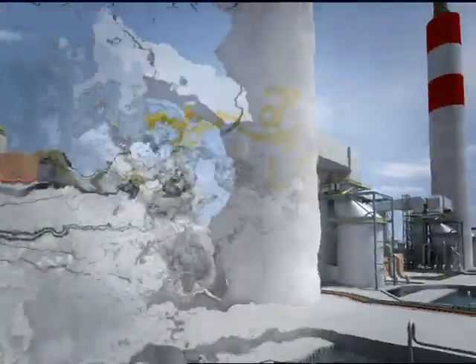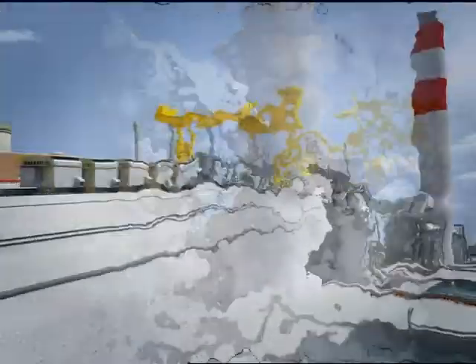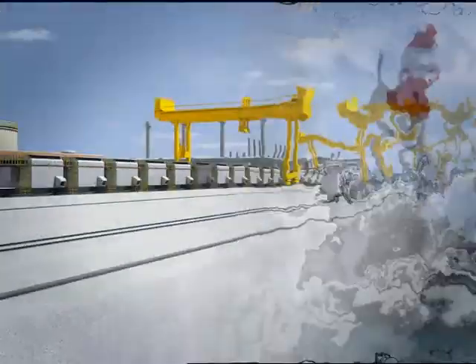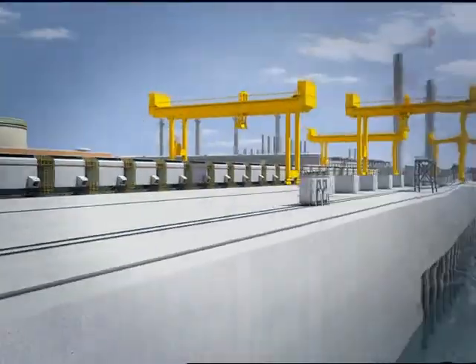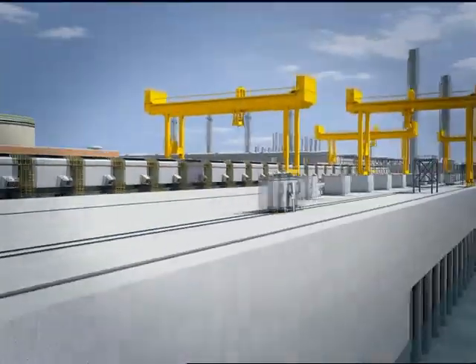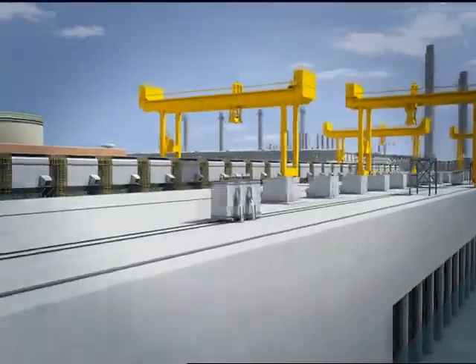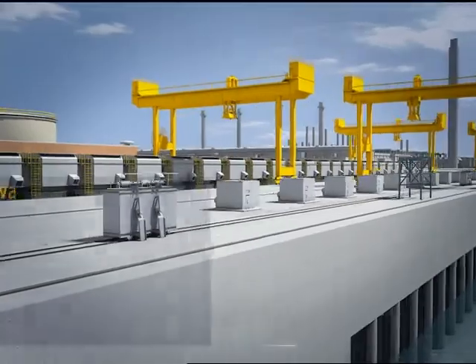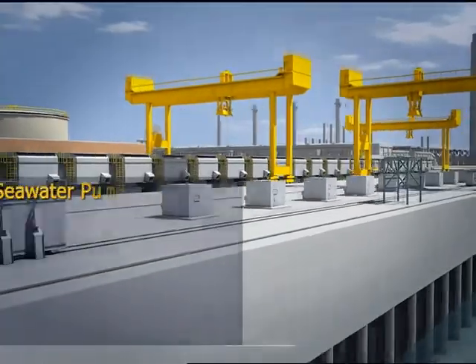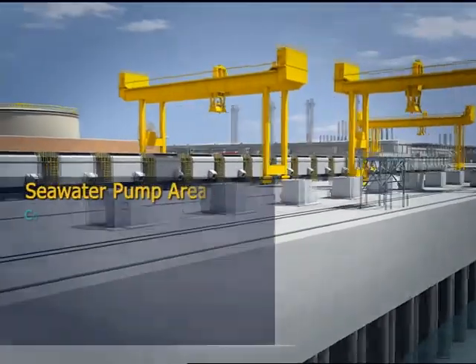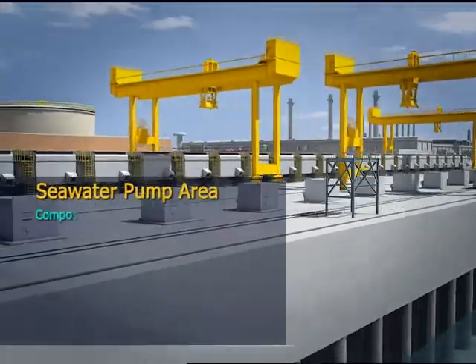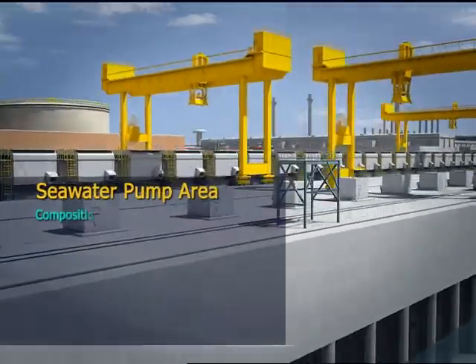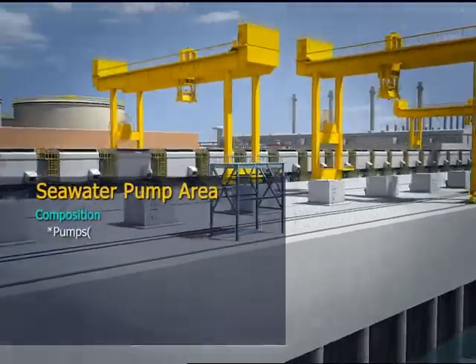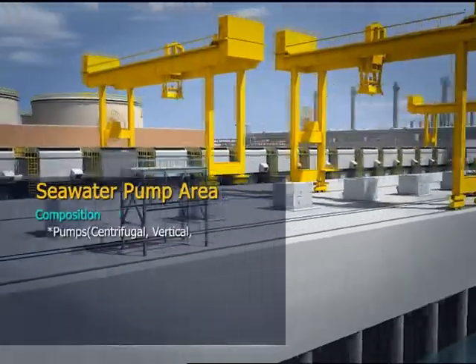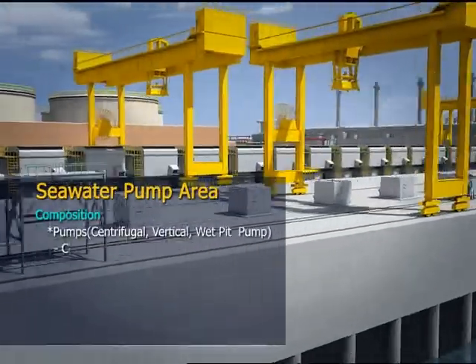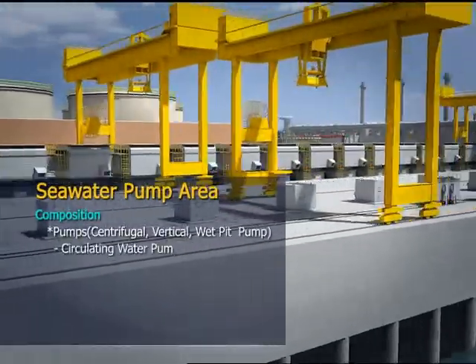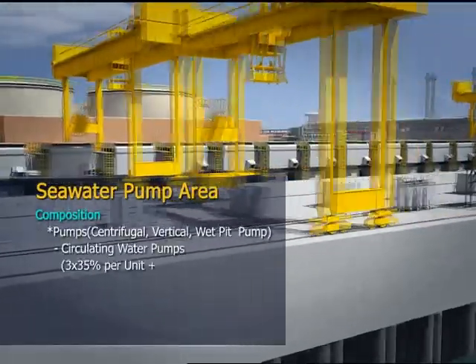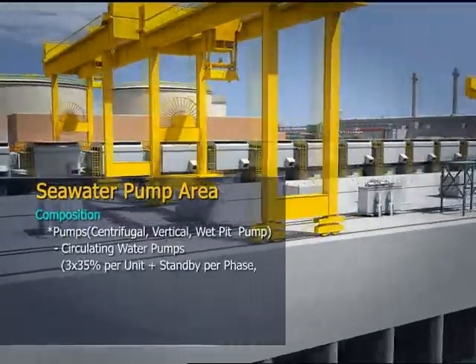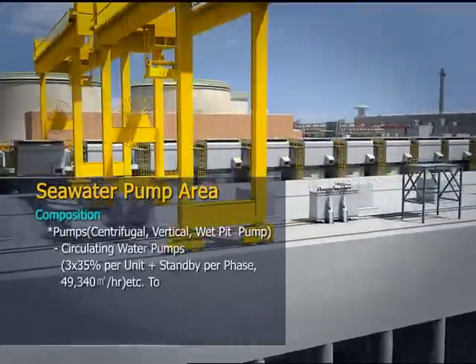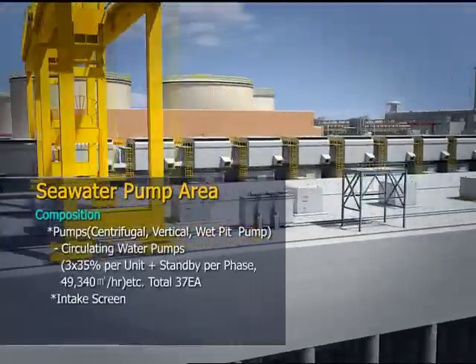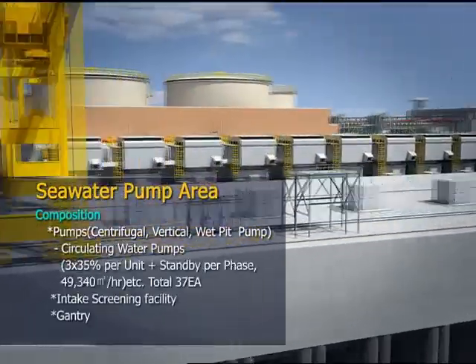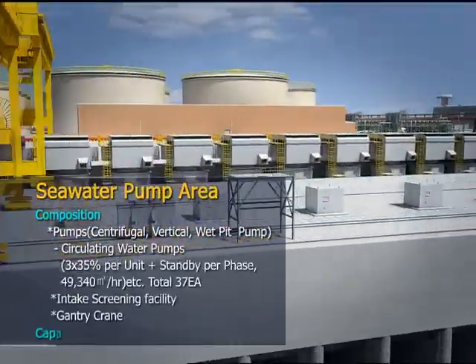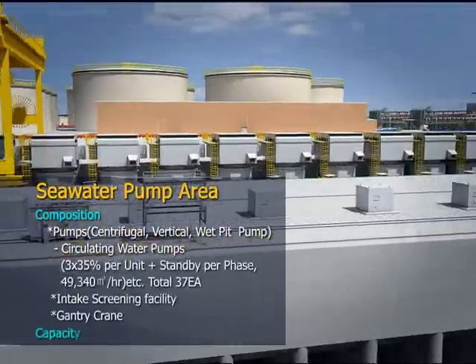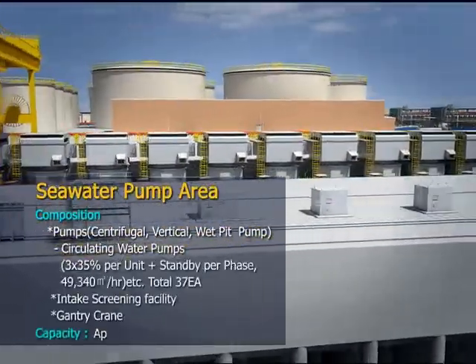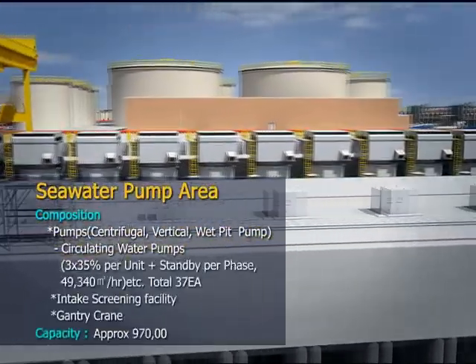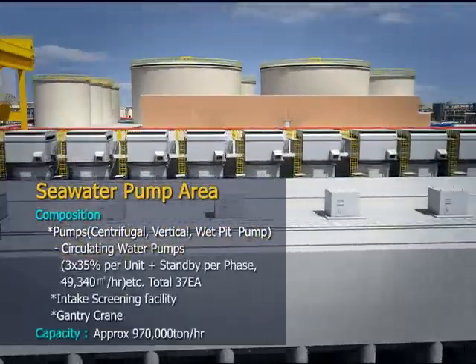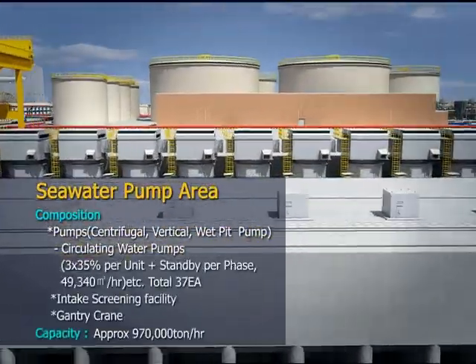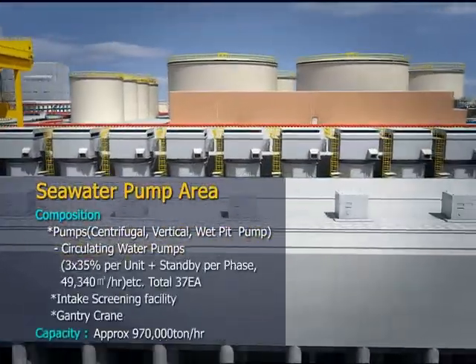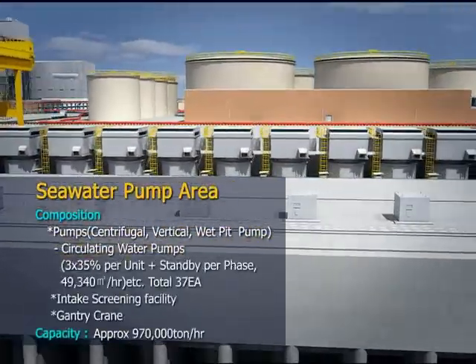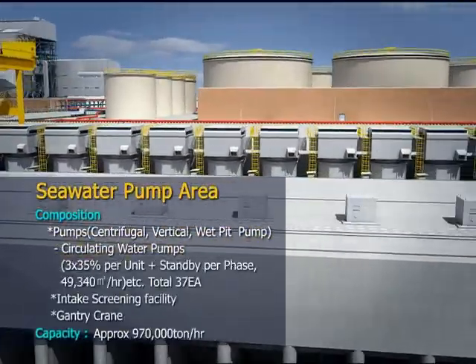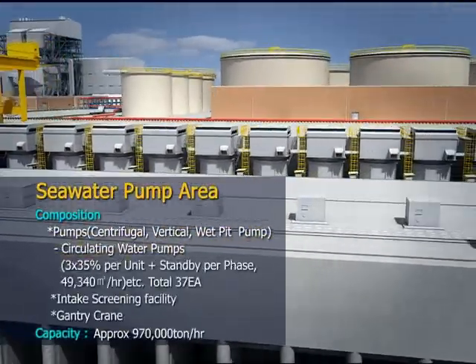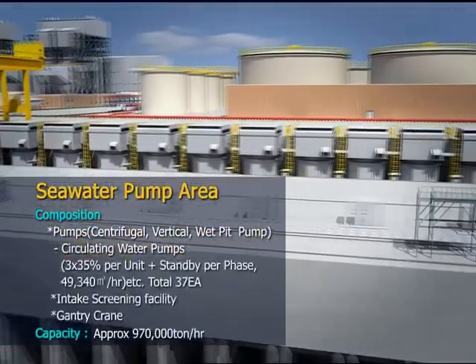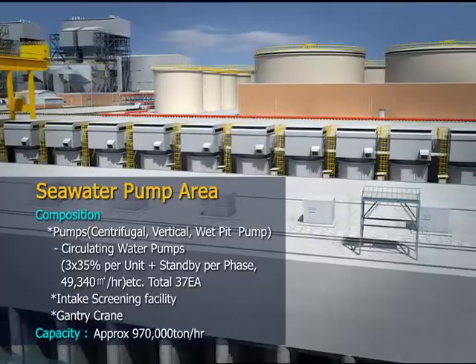The CW pump structure's treatment capacity is approximately 970,000 tons per hour.